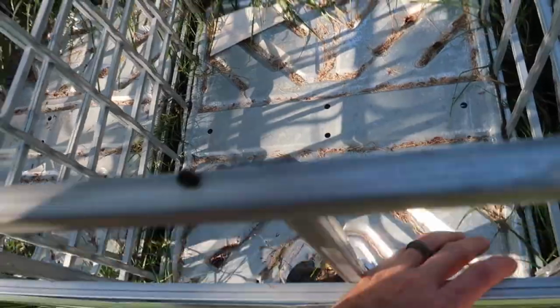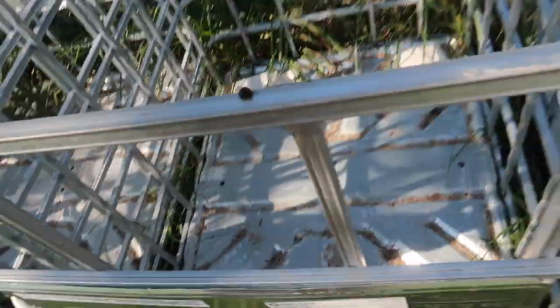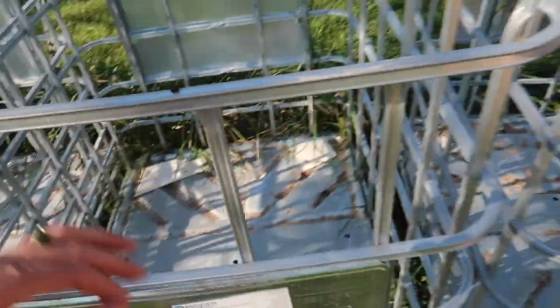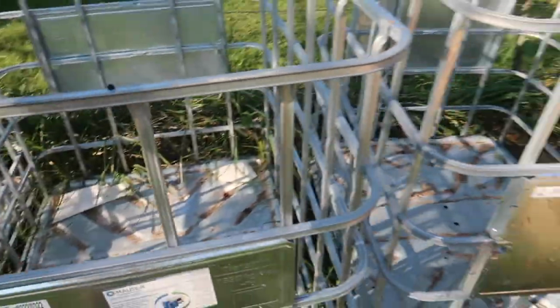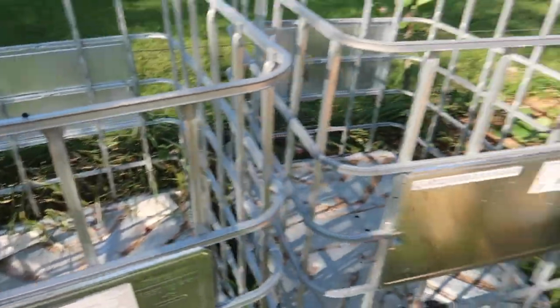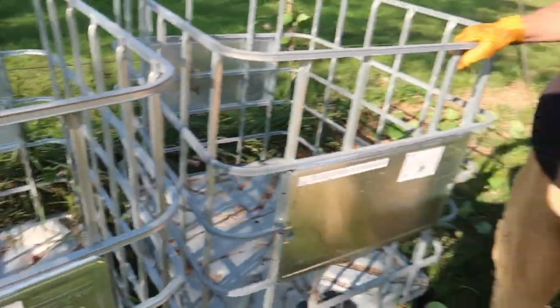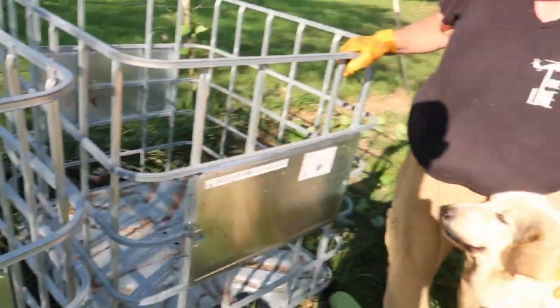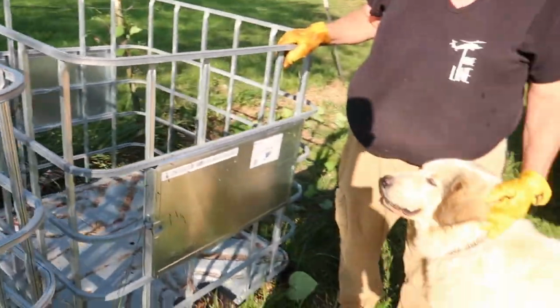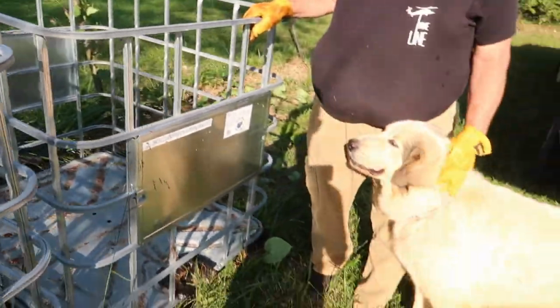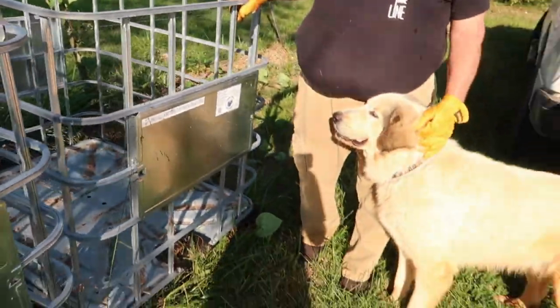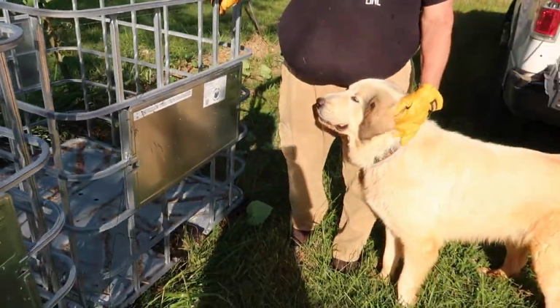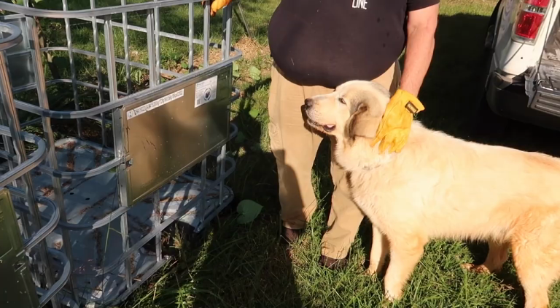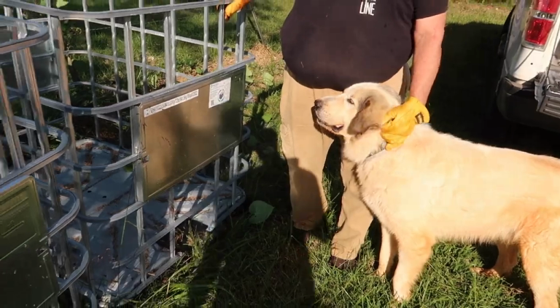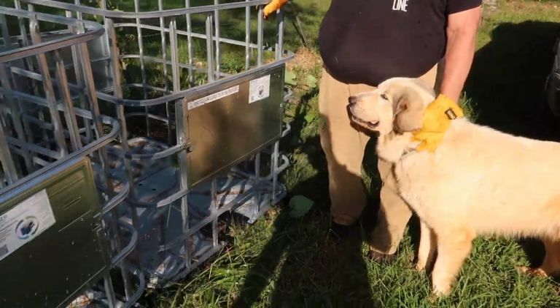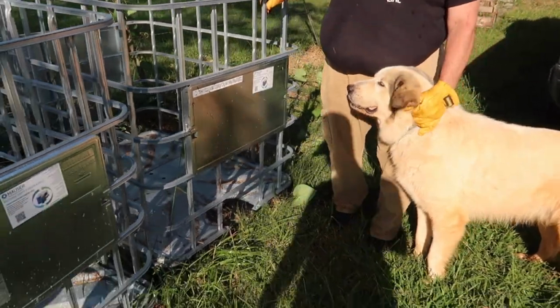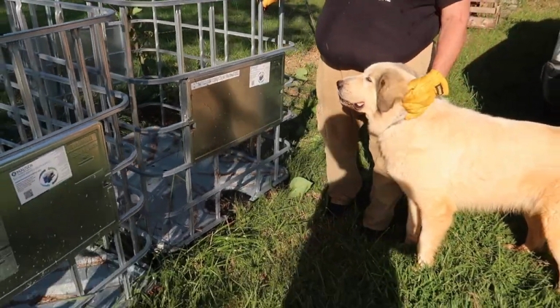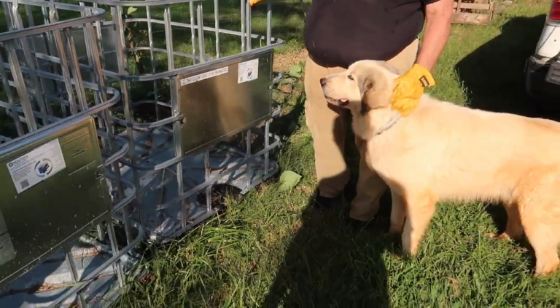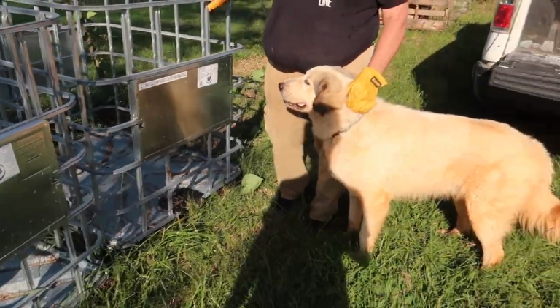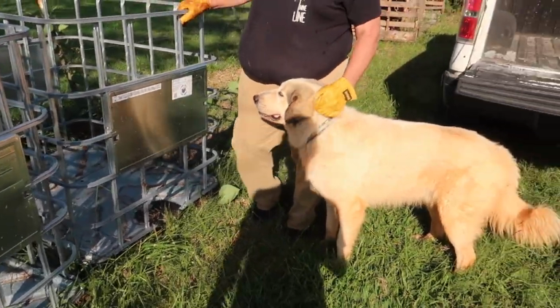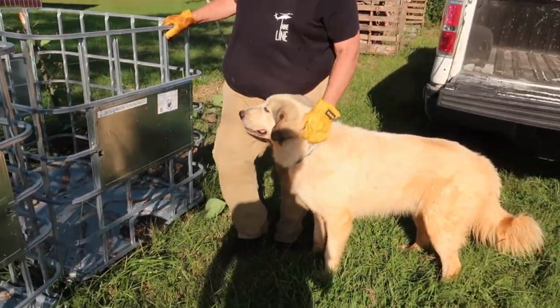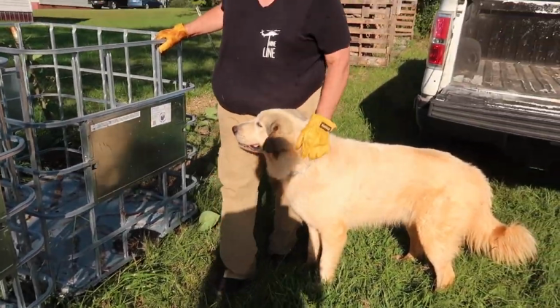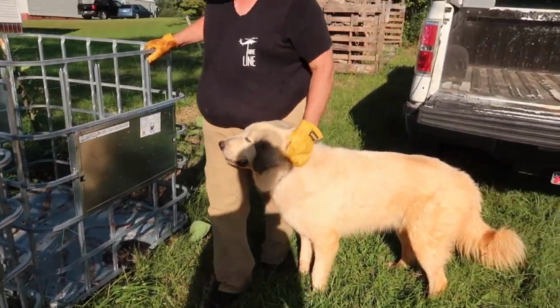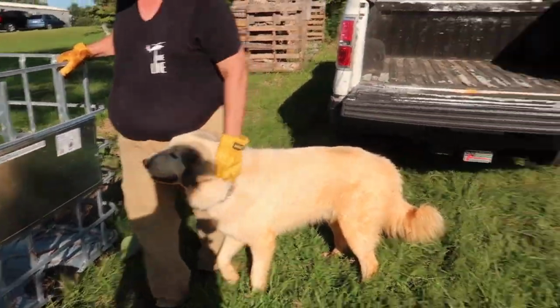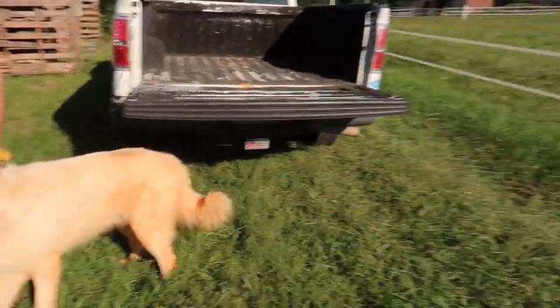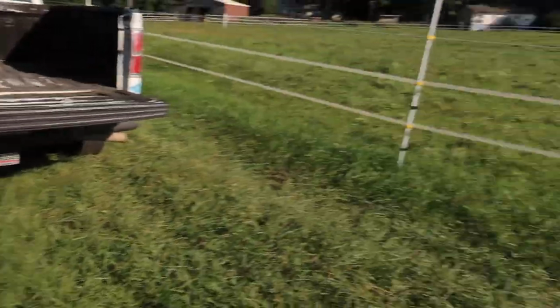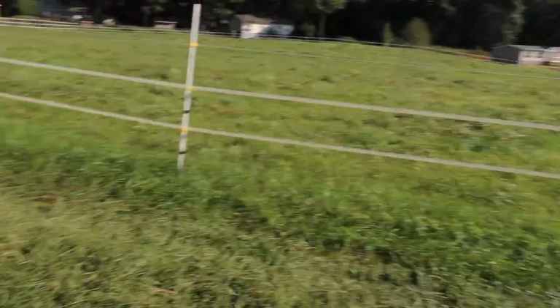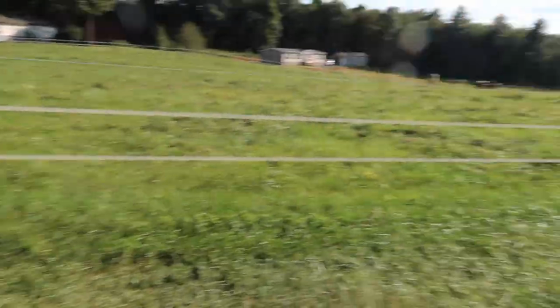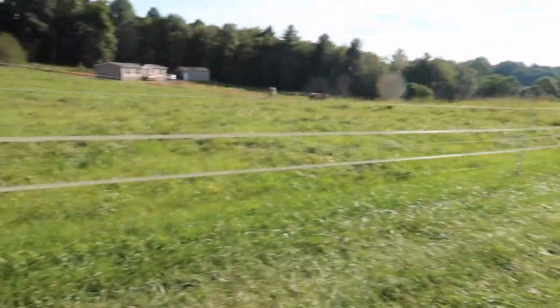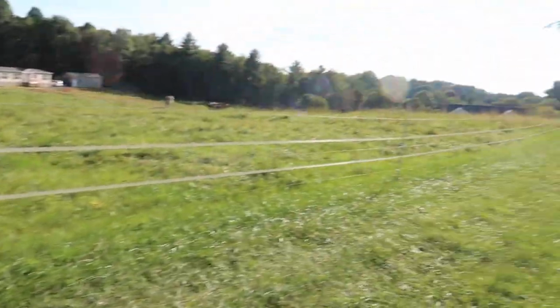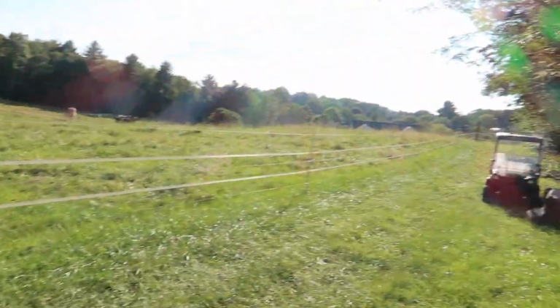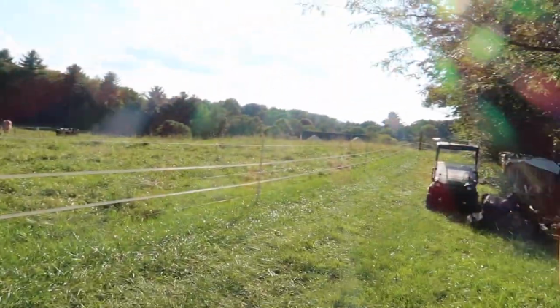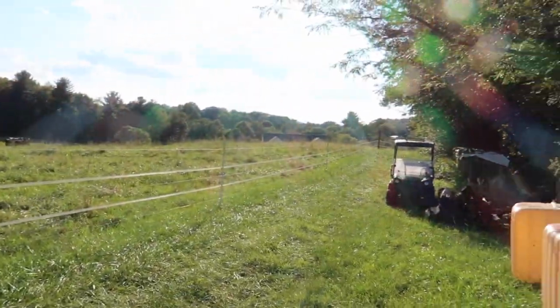What'd you do with Olaf? Left him back there. He was in the pasture and he didn't want to come follow.